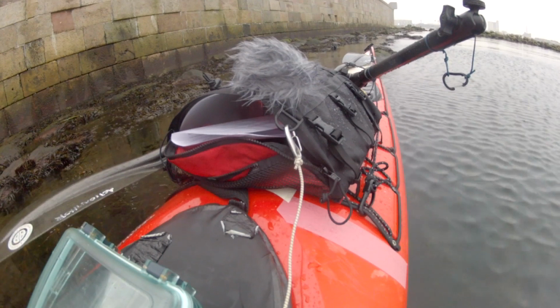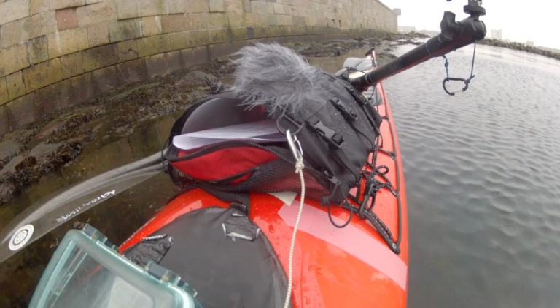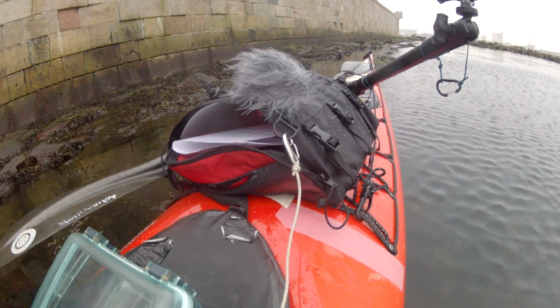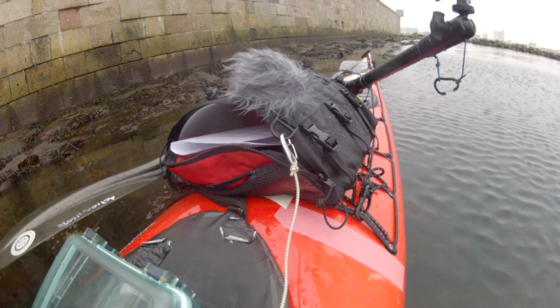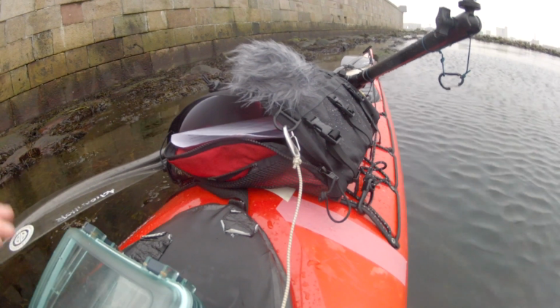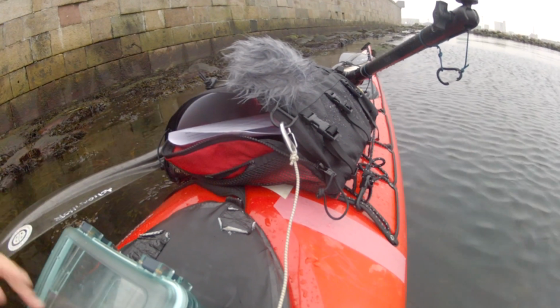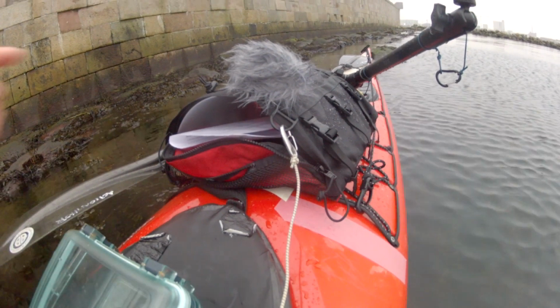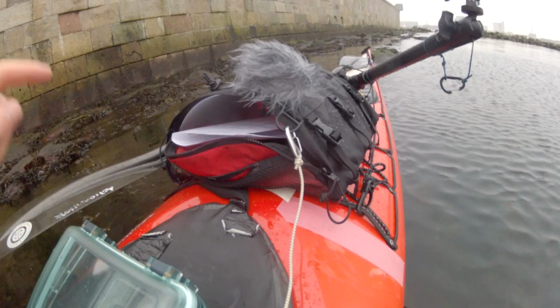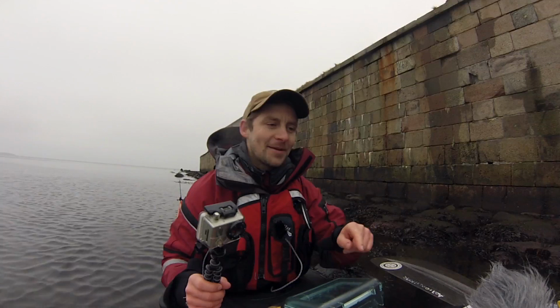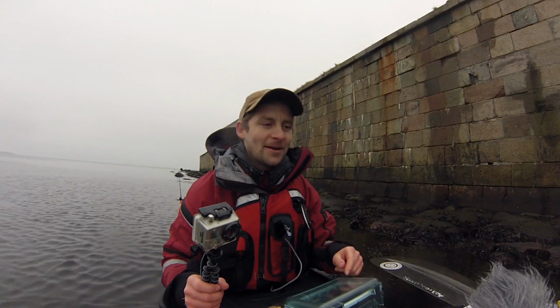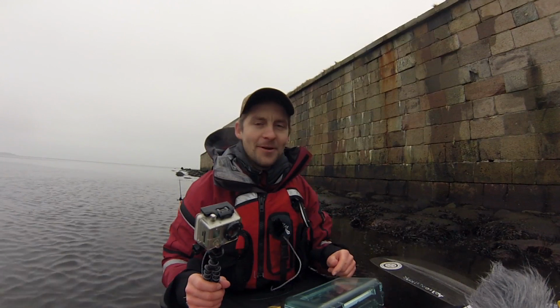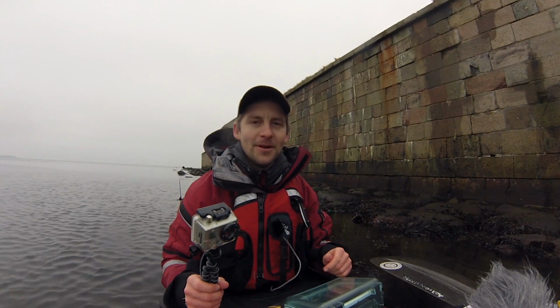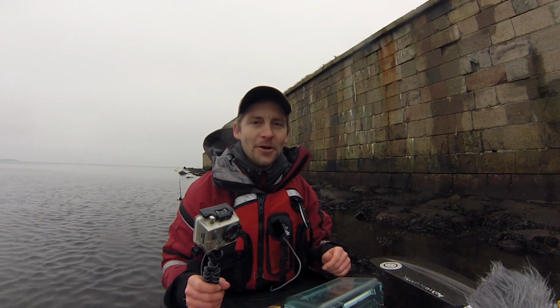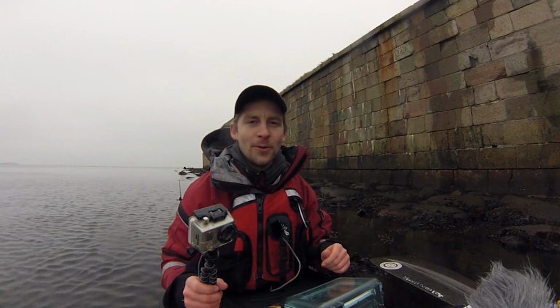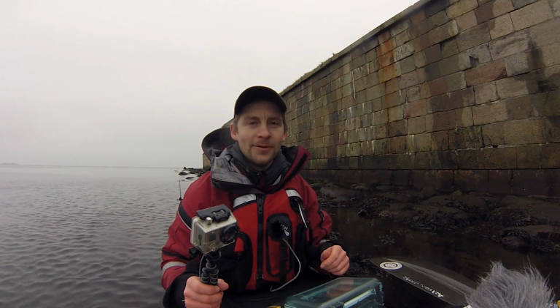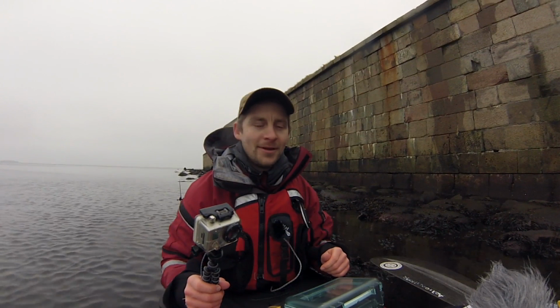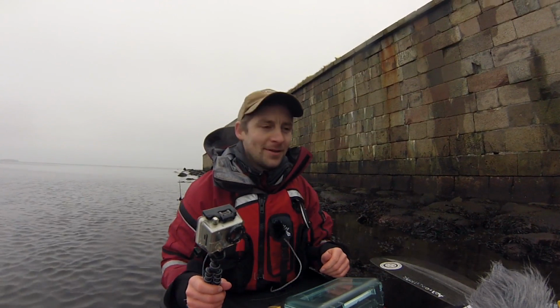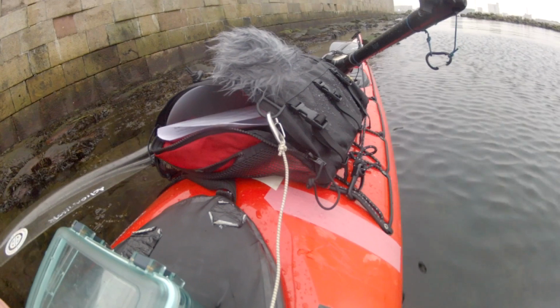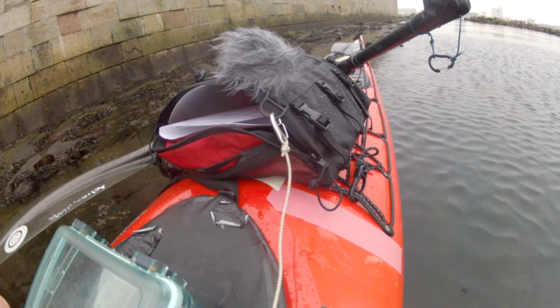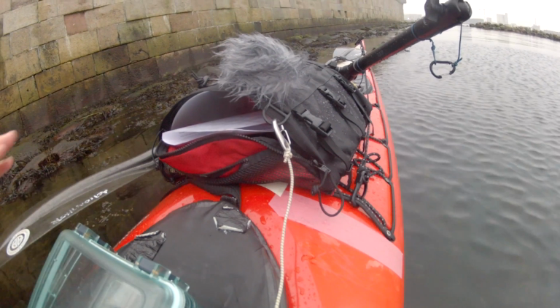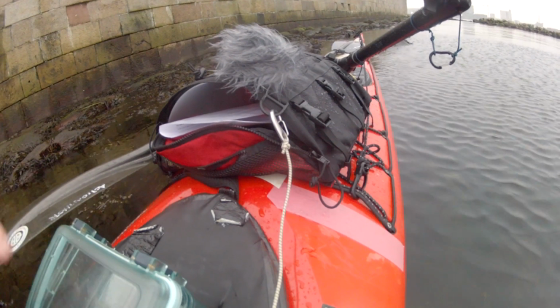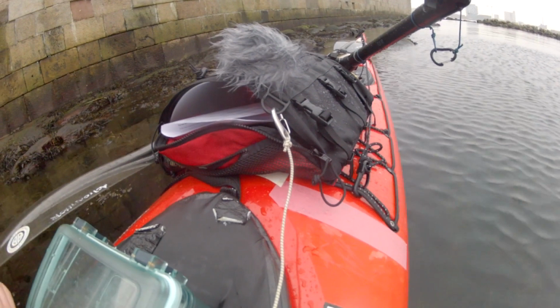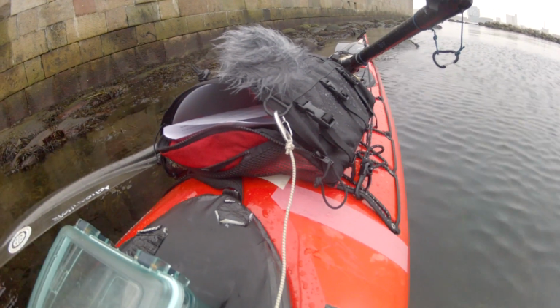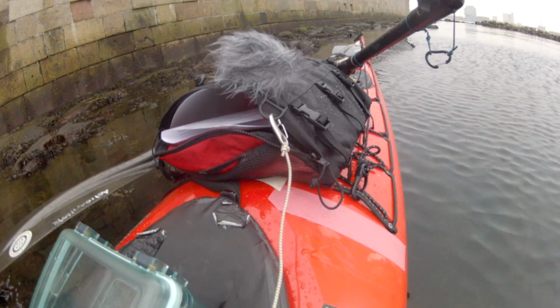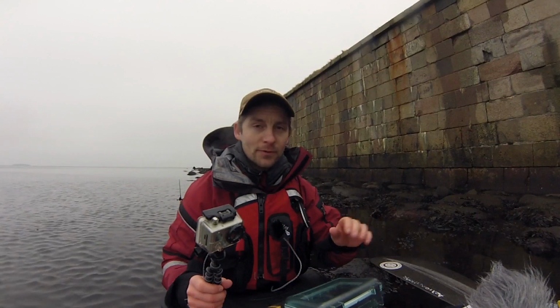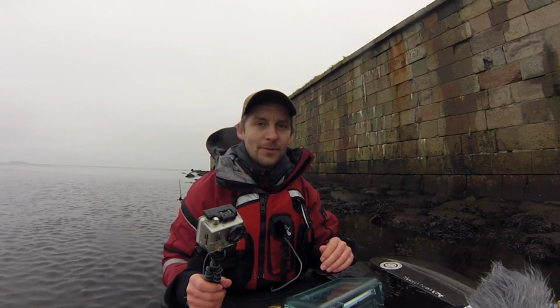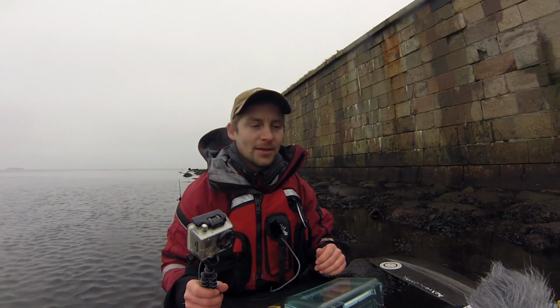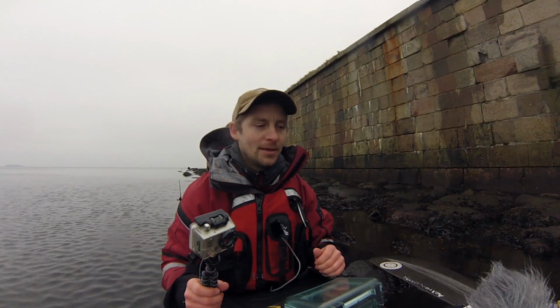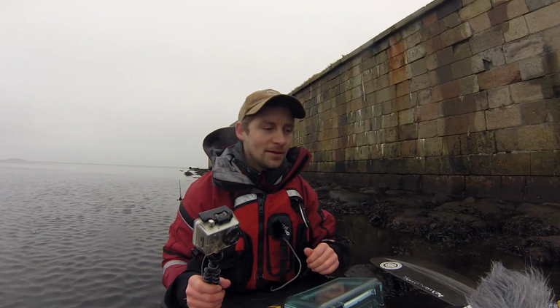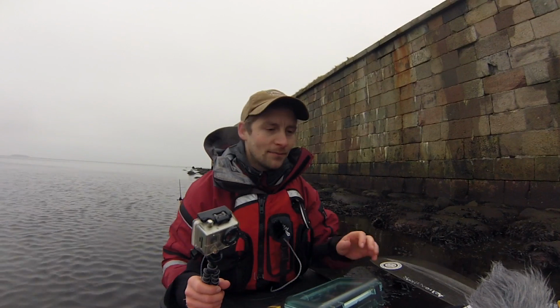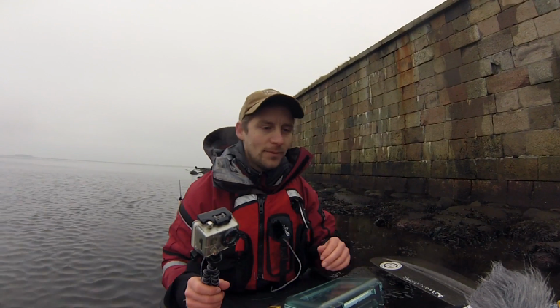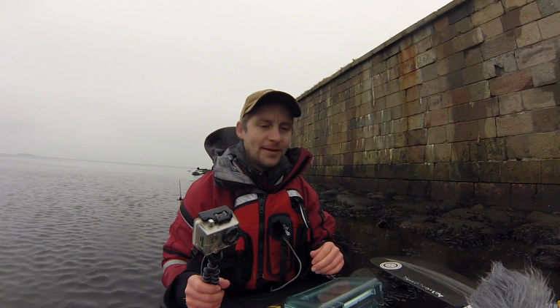I keep all the gear in this deck bag from Northwater. It's really roomy — it's not waterproof, but there's lots of room in there.